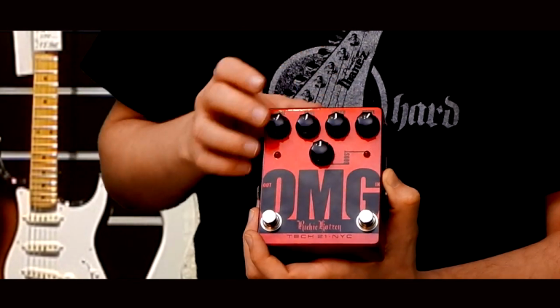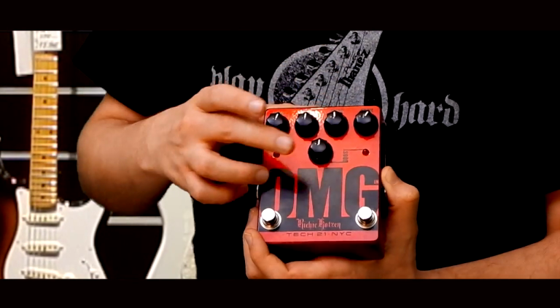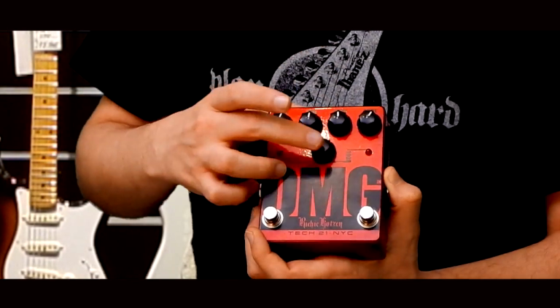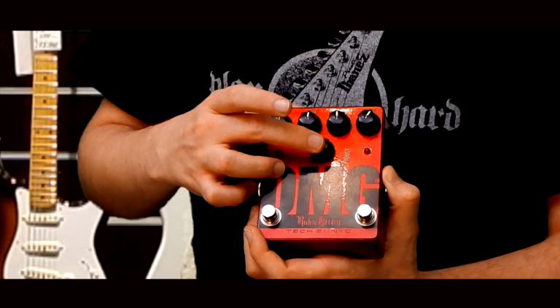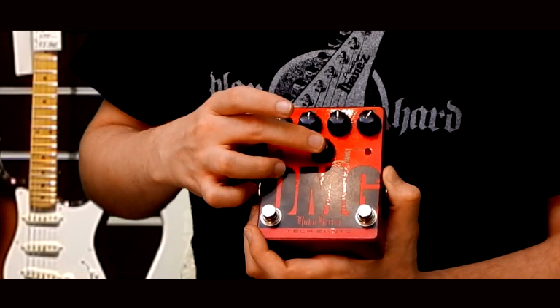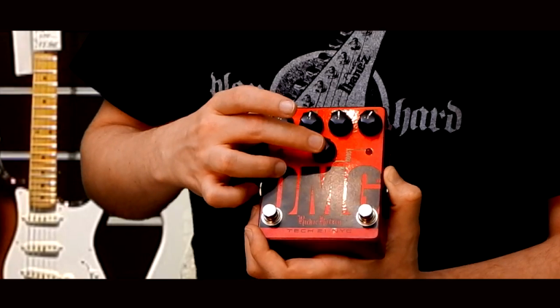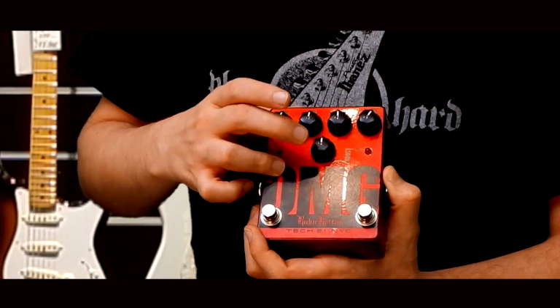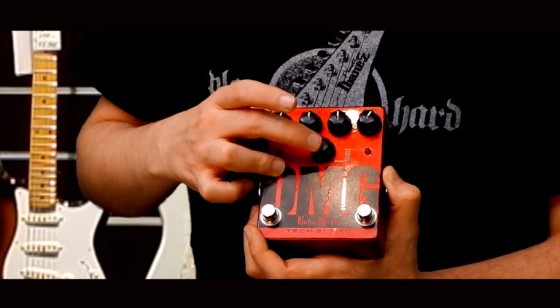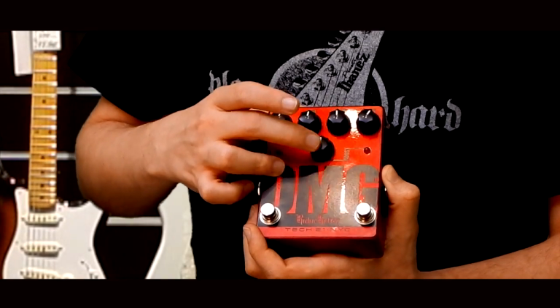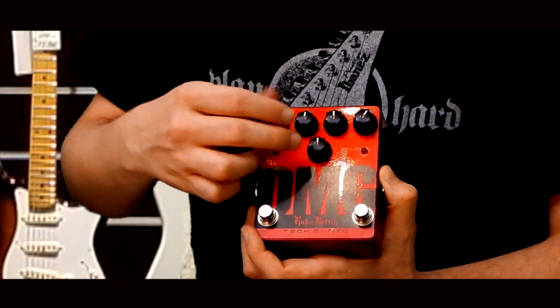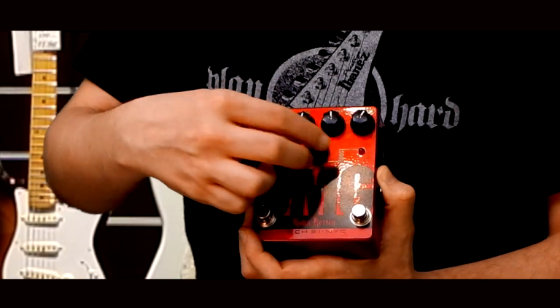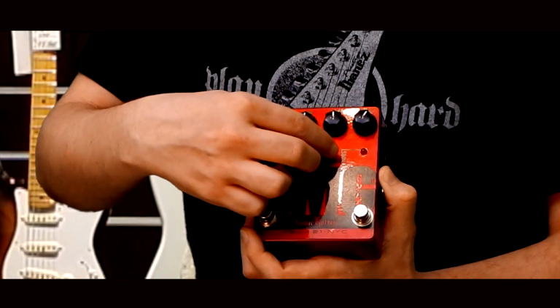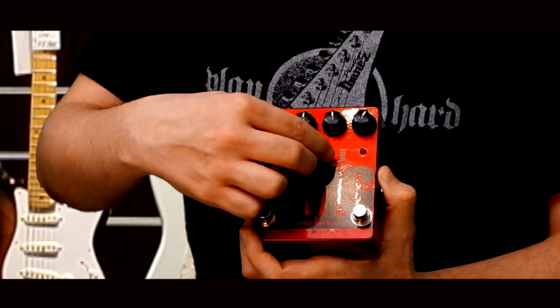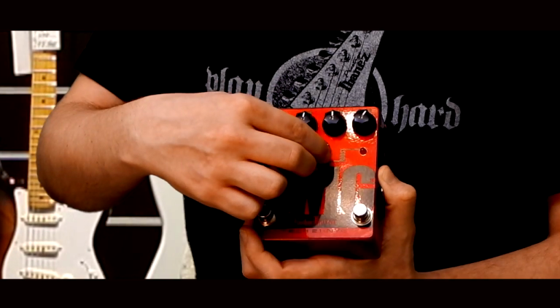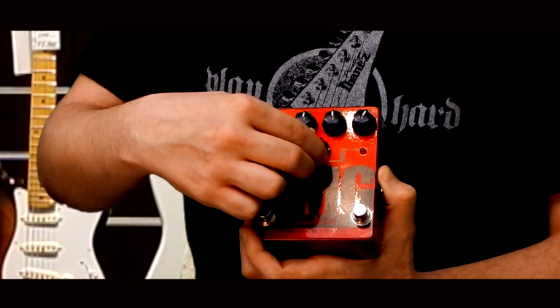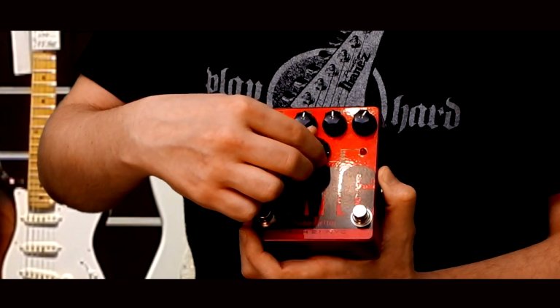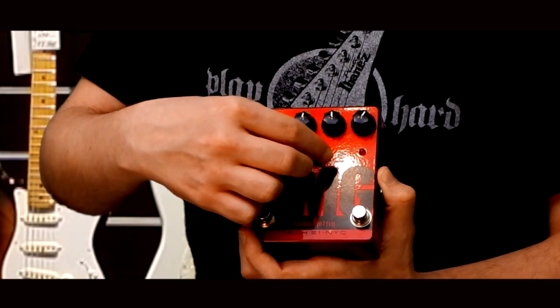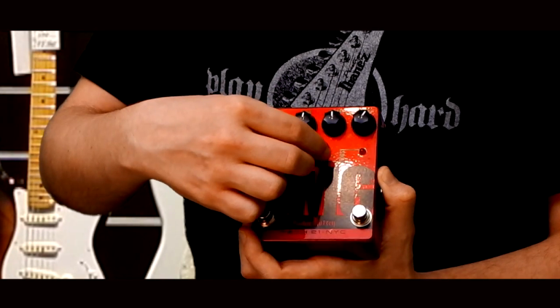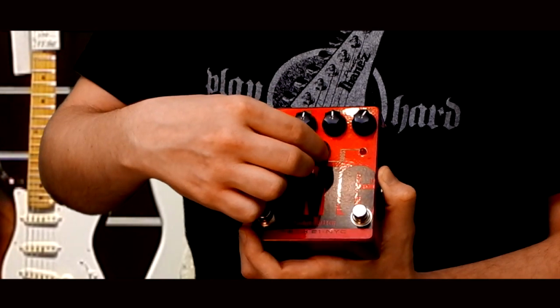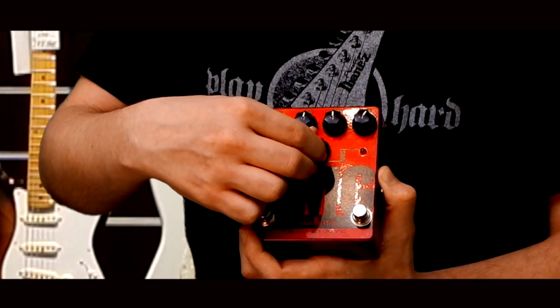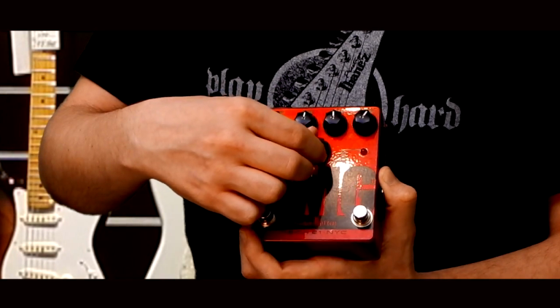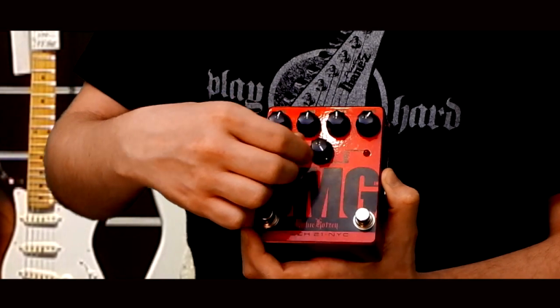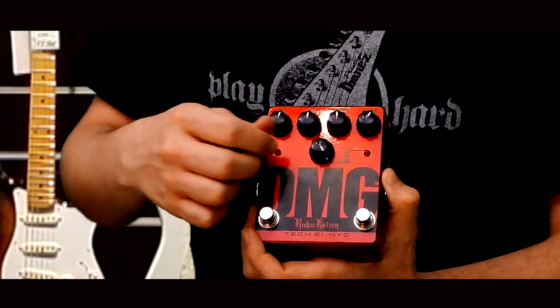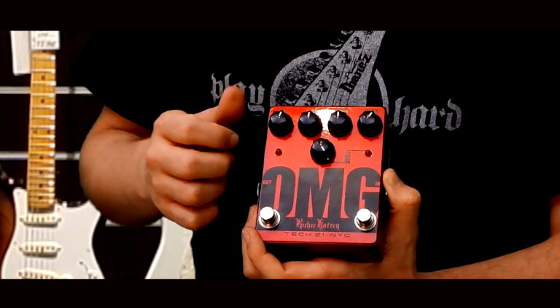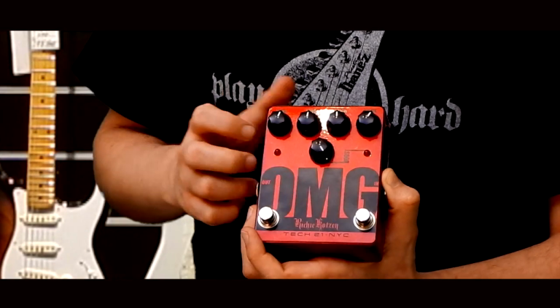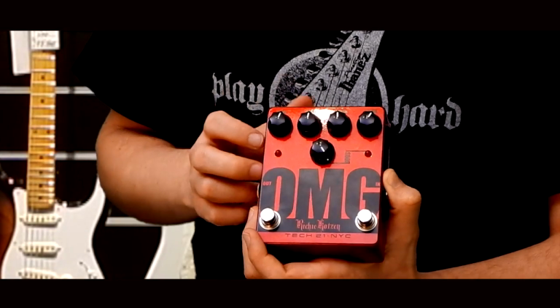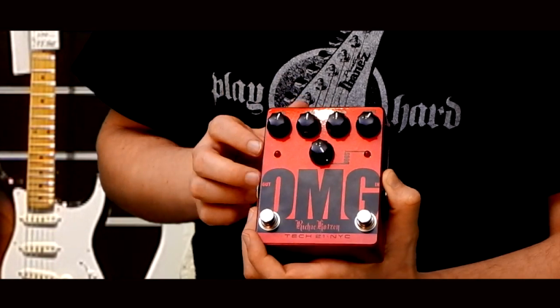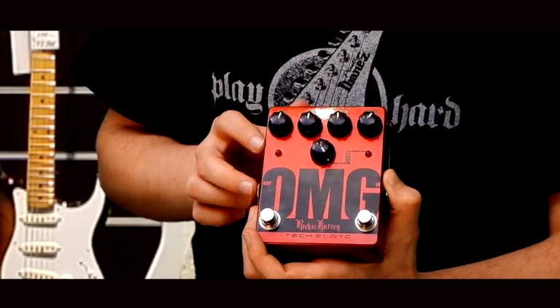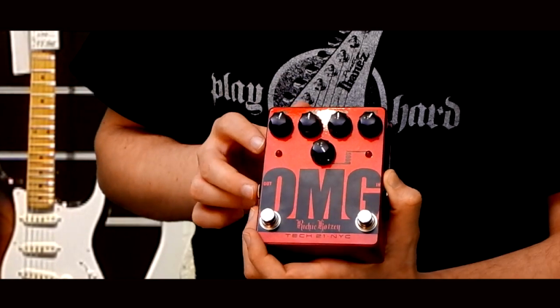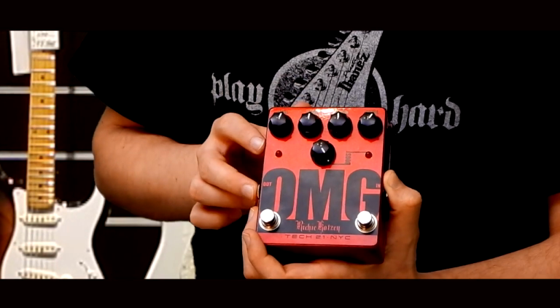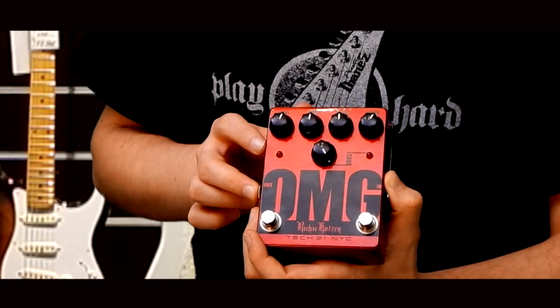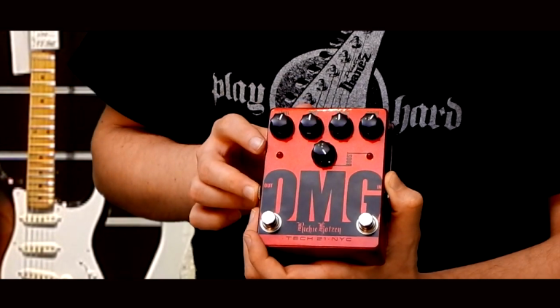Ezek alatt a boosternek a szabályzóját találjuk, ami maximálisan 28 decibel lehet.